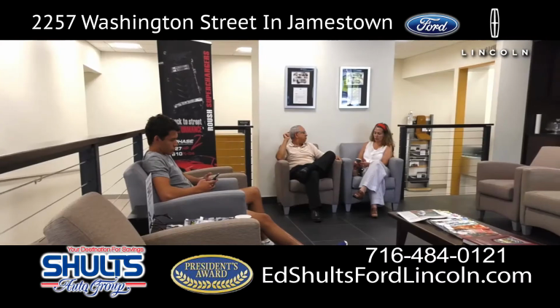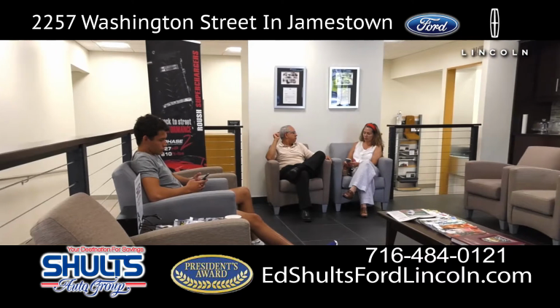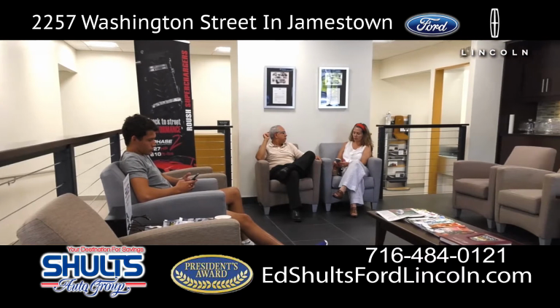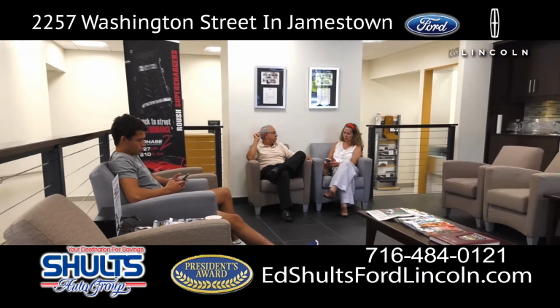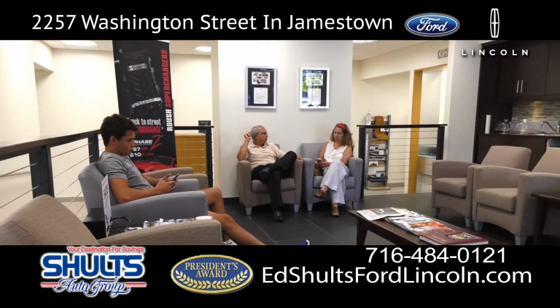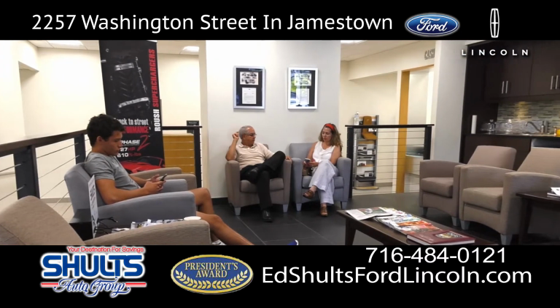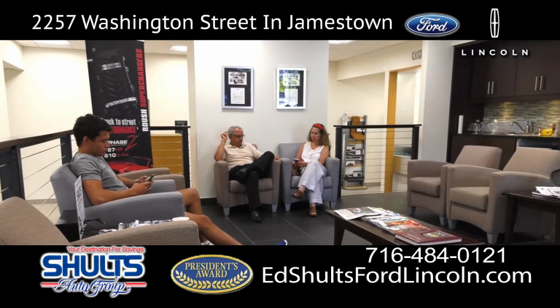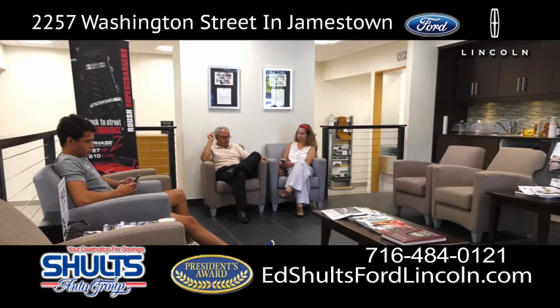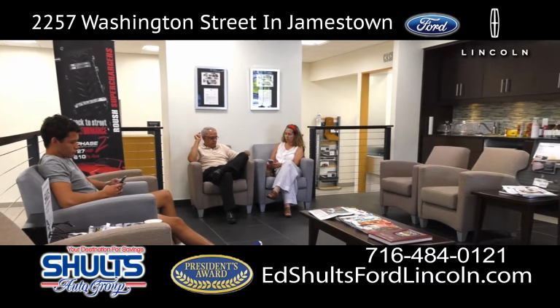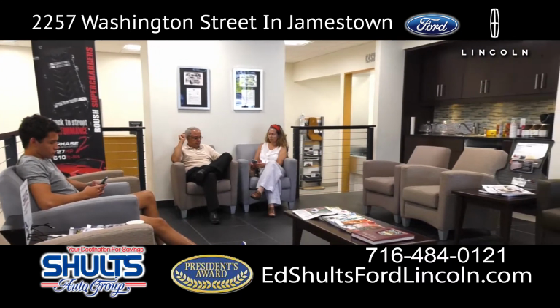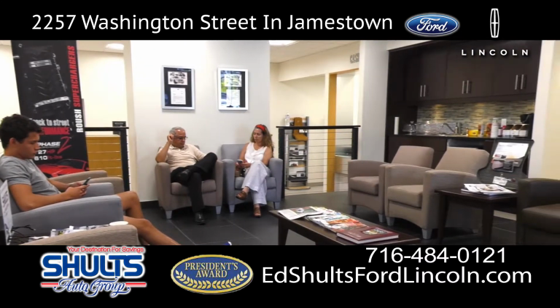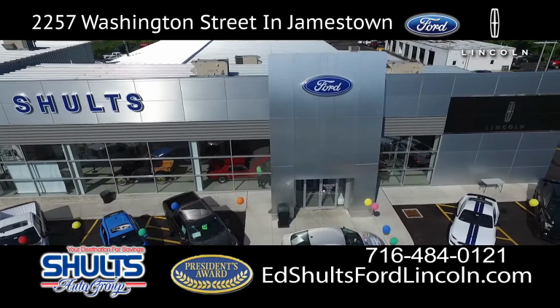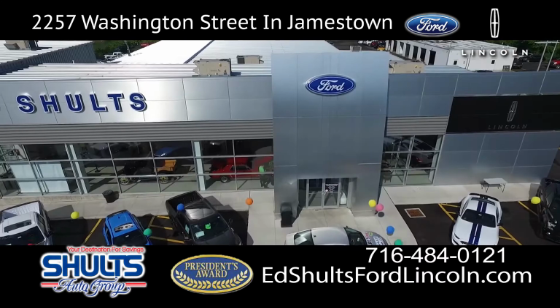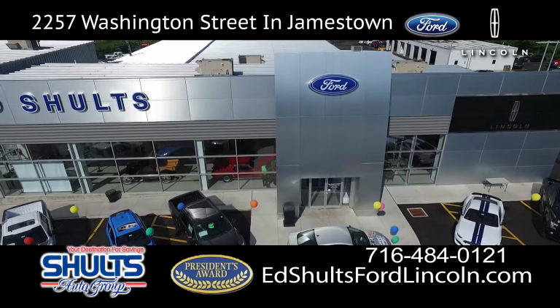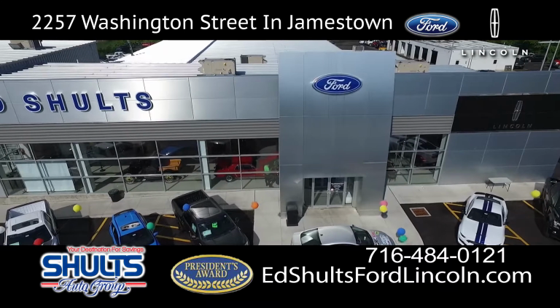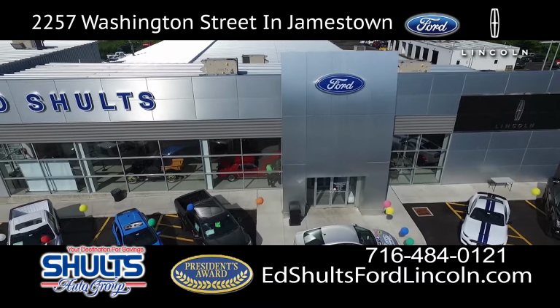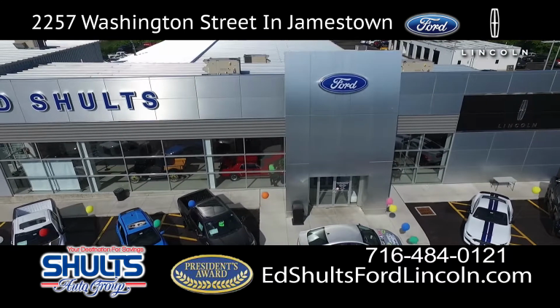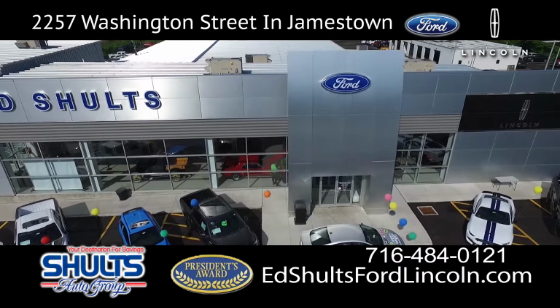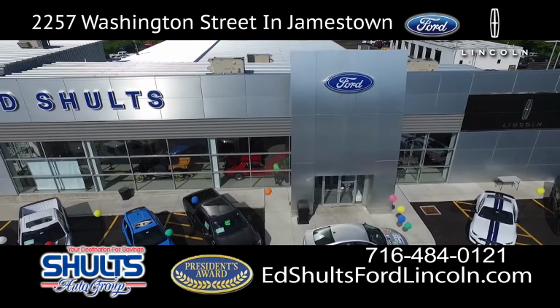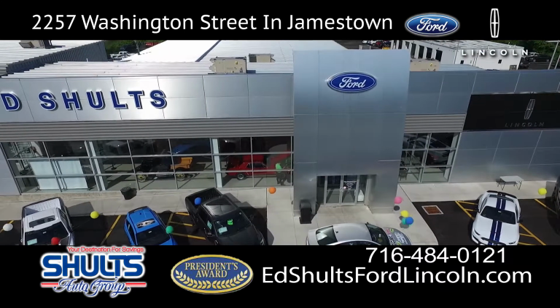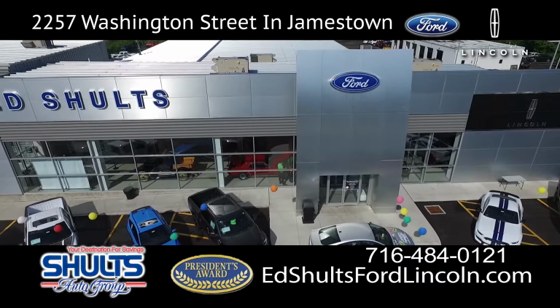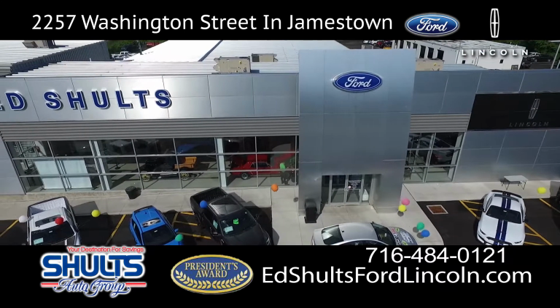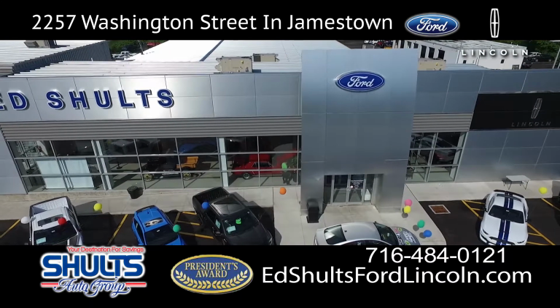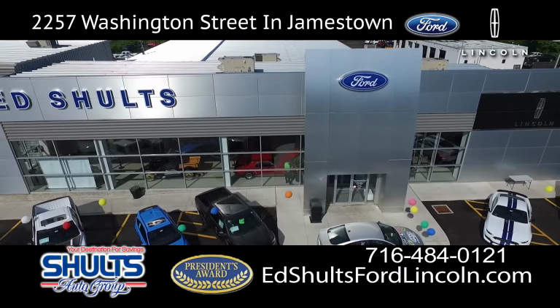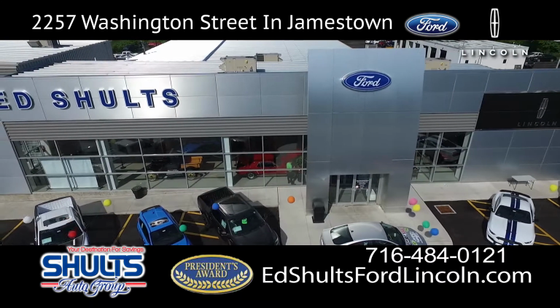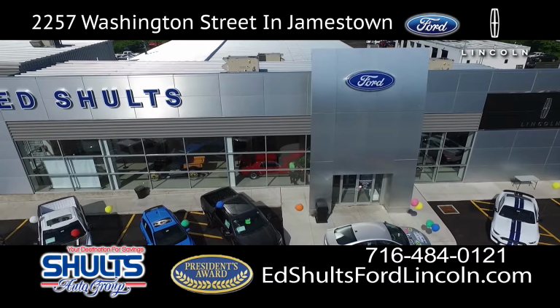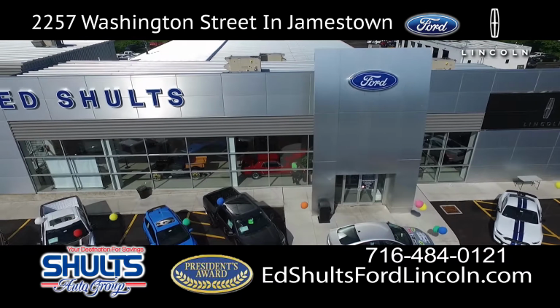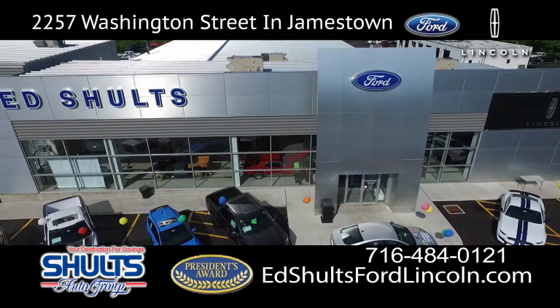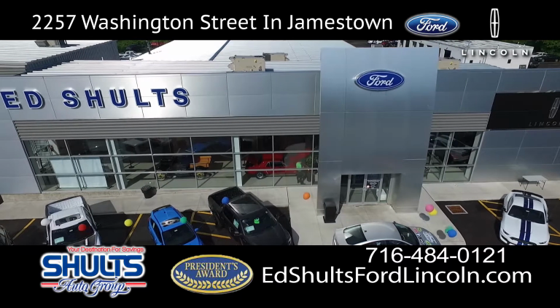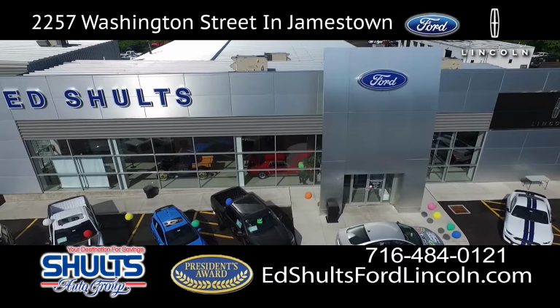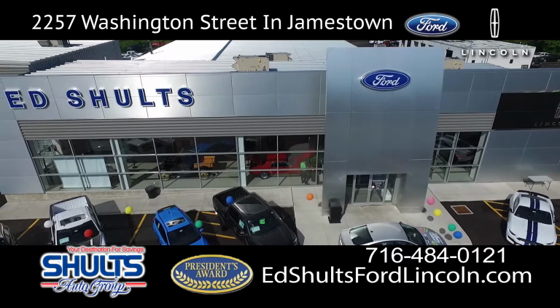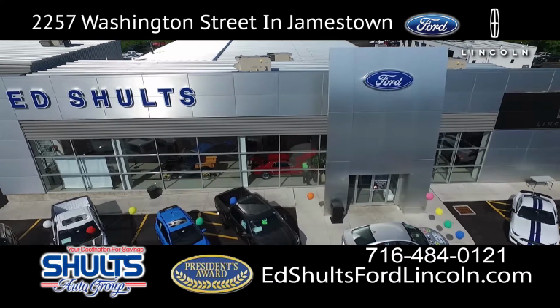it doesn't matter what you drive or where you bought it — you too can experience the all-new Ed Schultz Ford Lincoln, Washington Street, Jamestown.